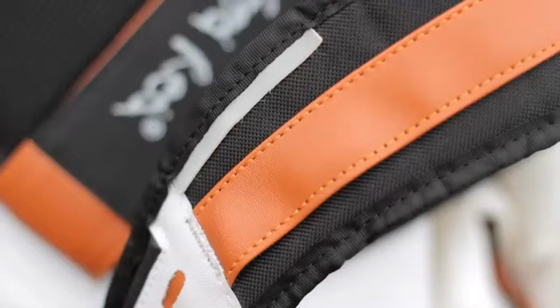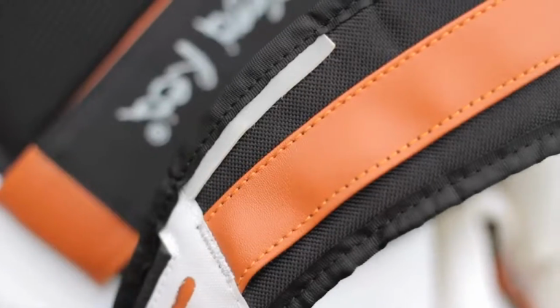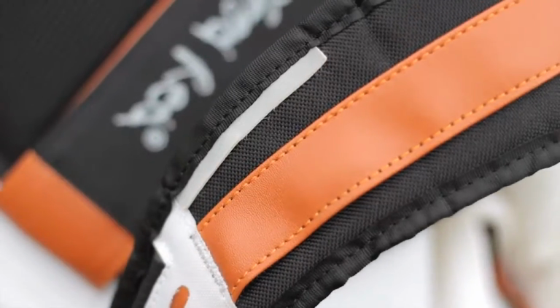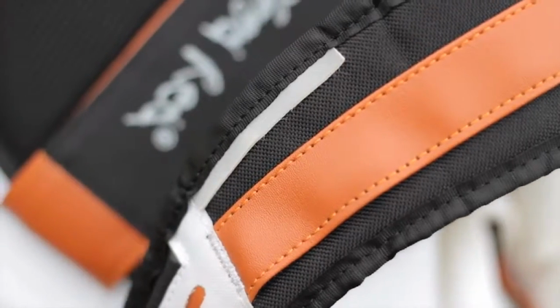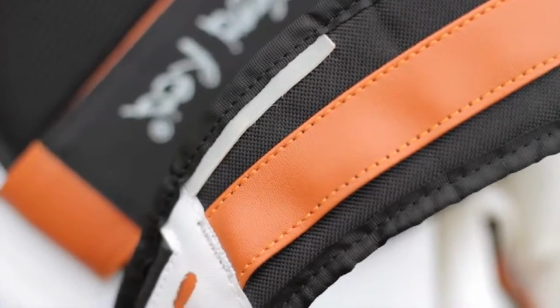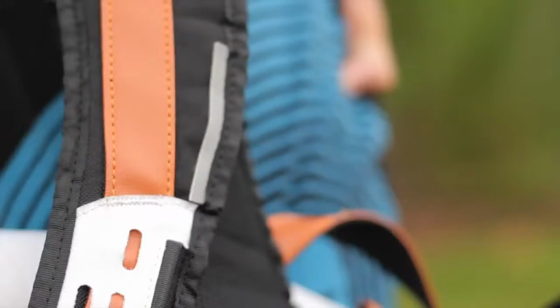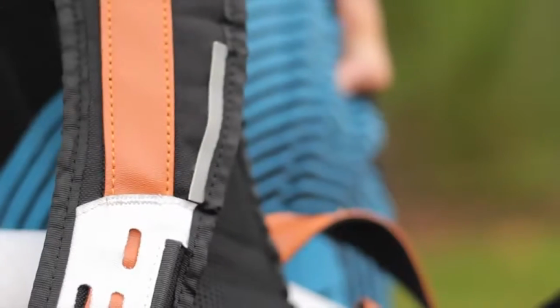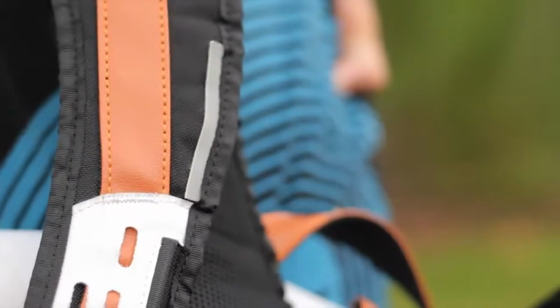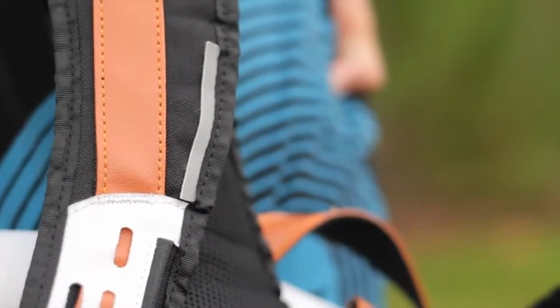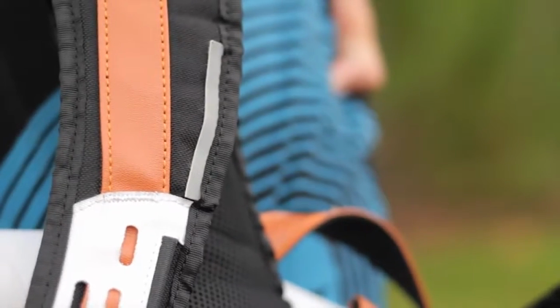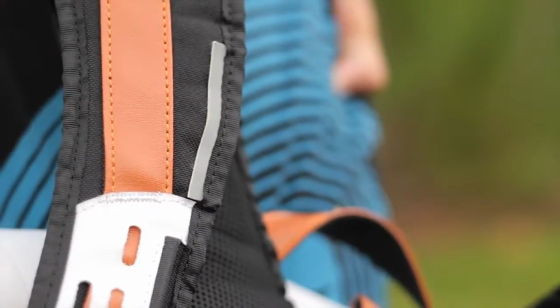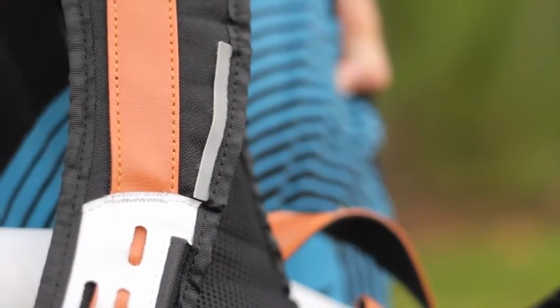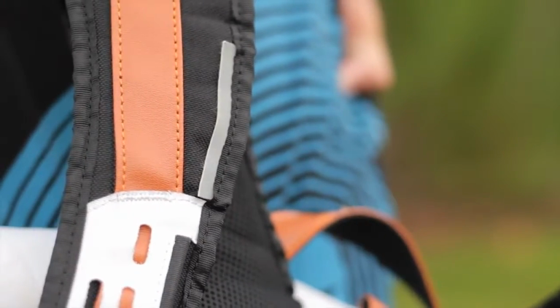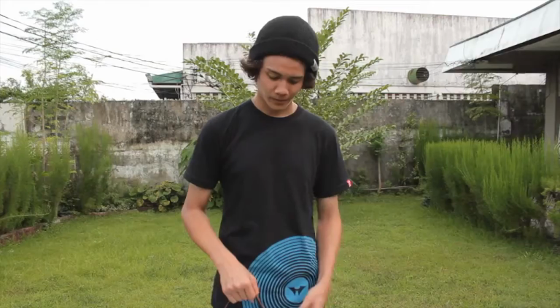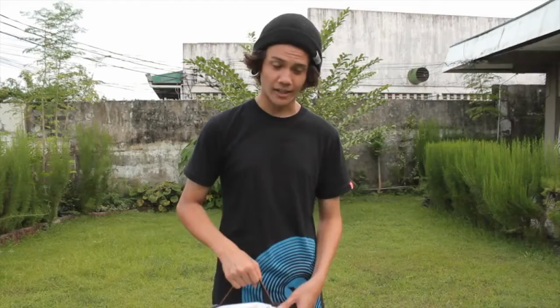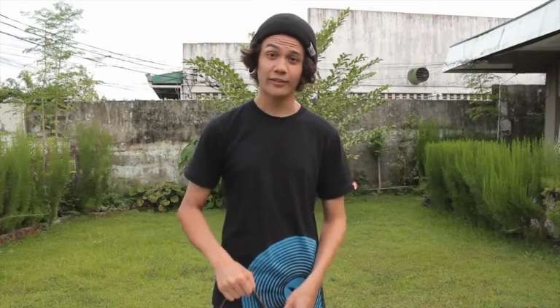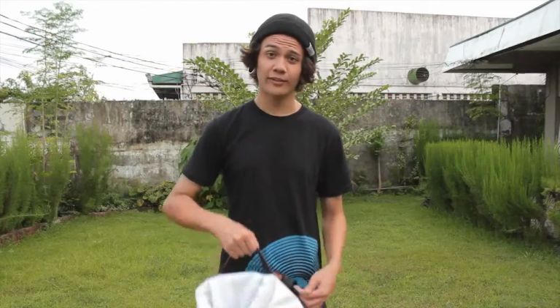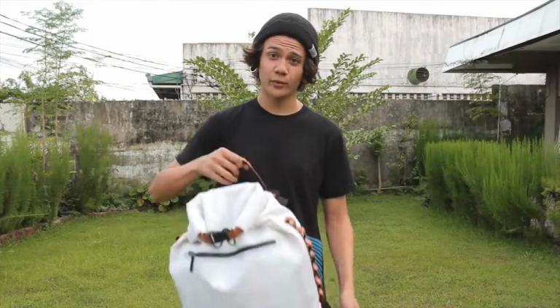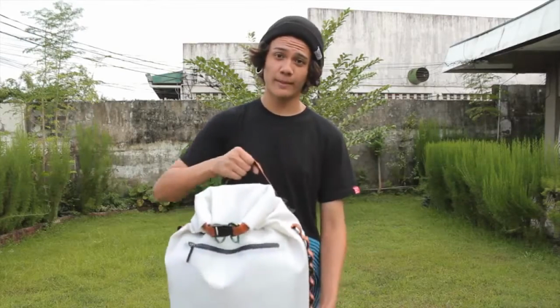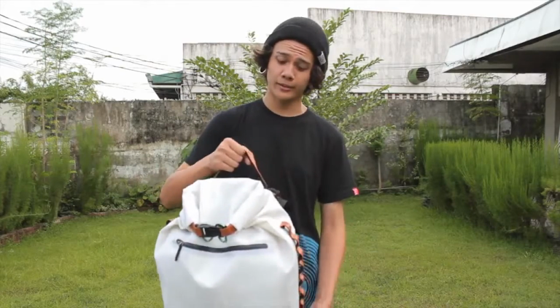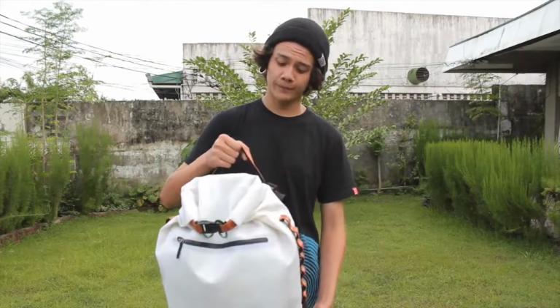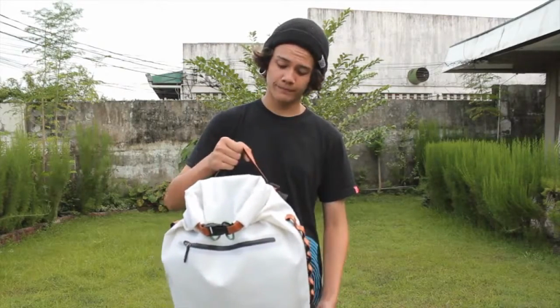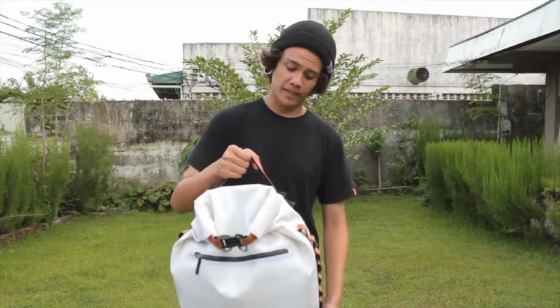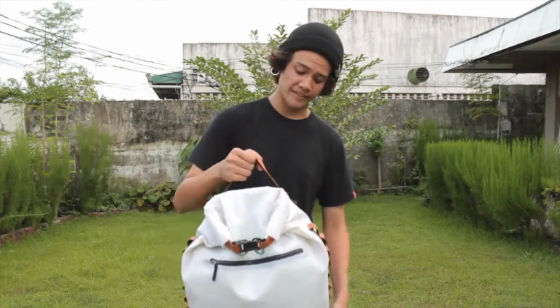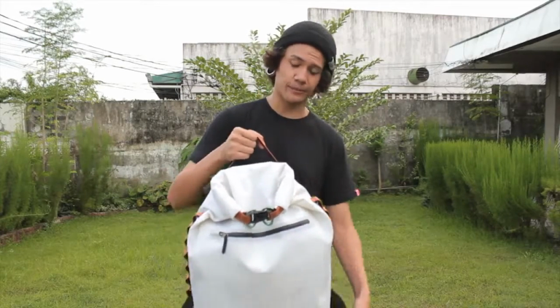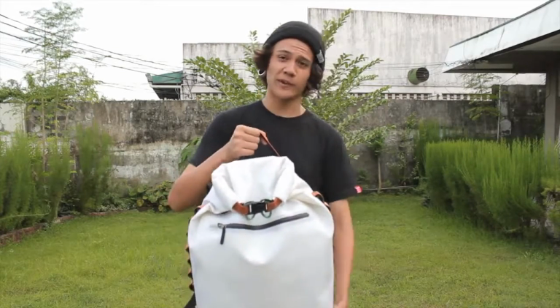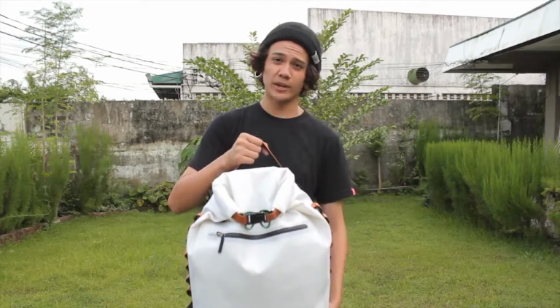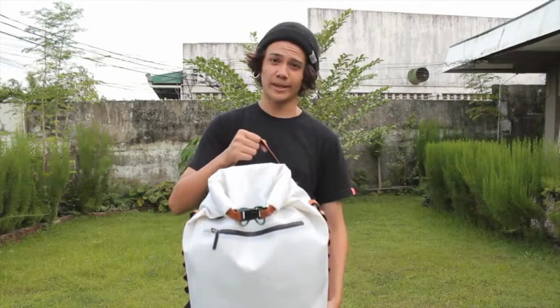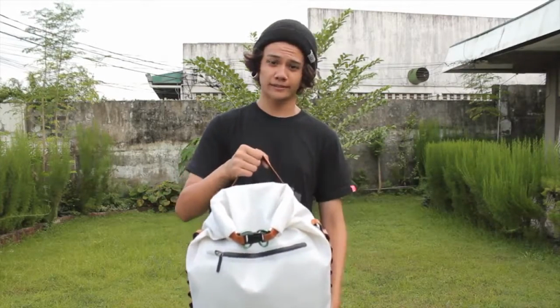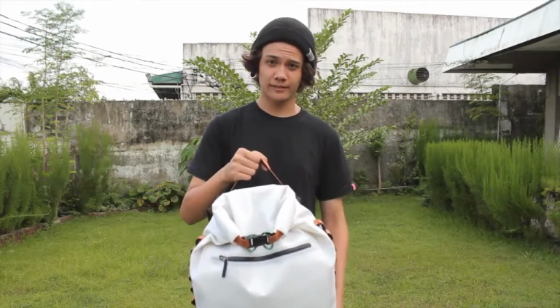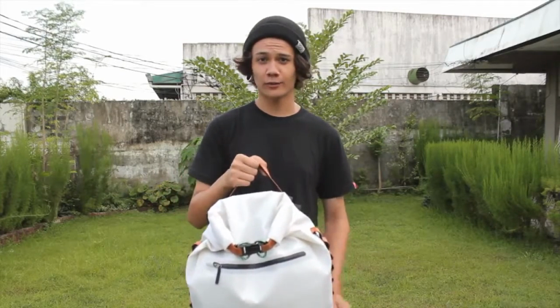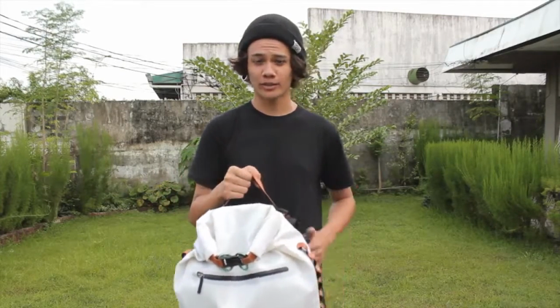And reflectors on the strap for nighttime safety. Lastly, this is the grab handle and this is the blood red dry bag. Thanks for watching.